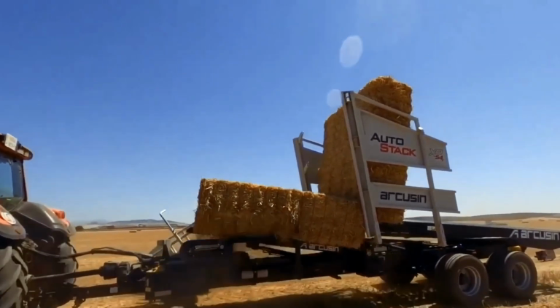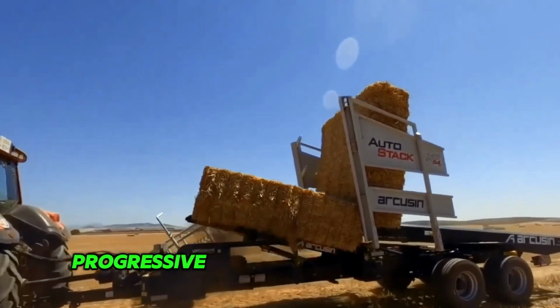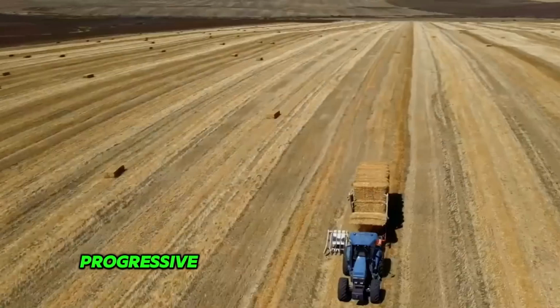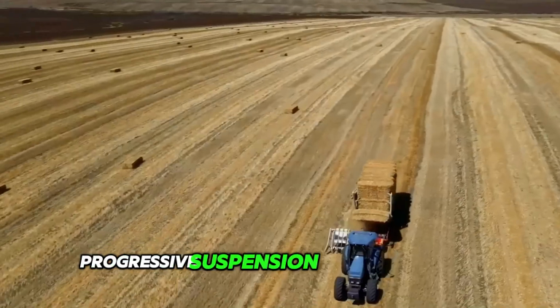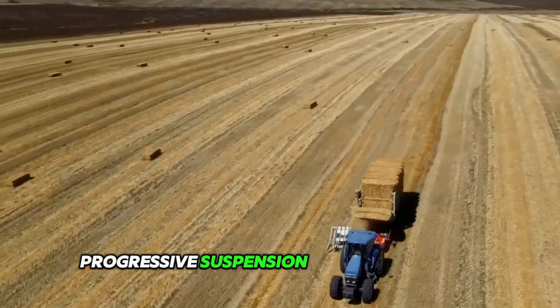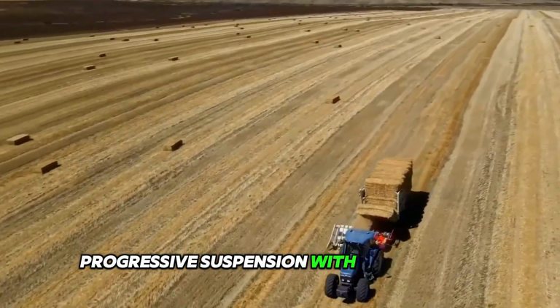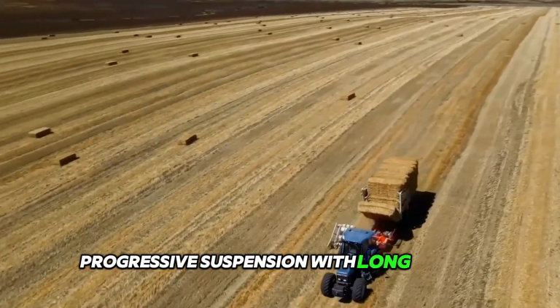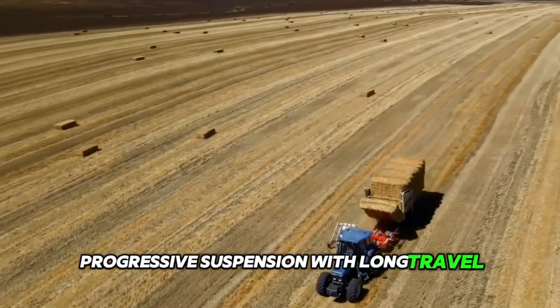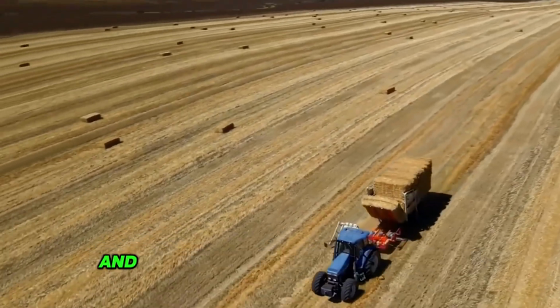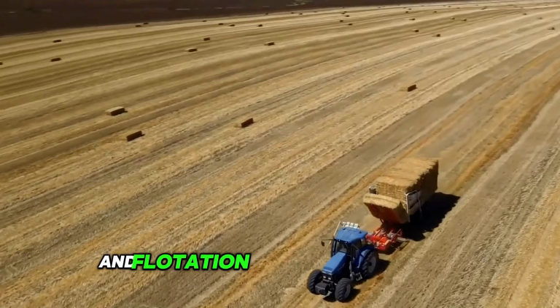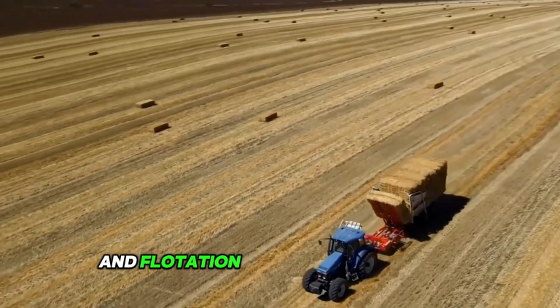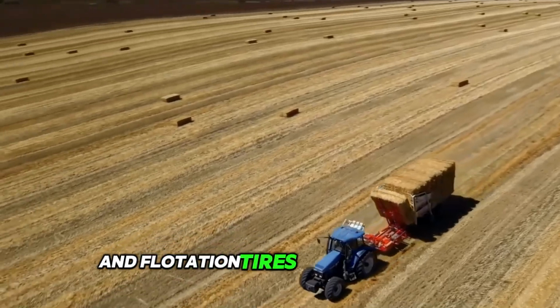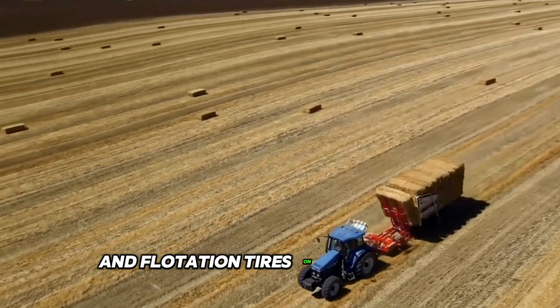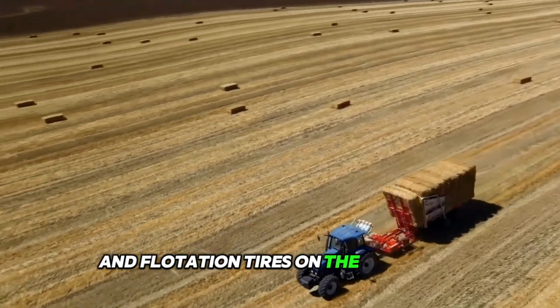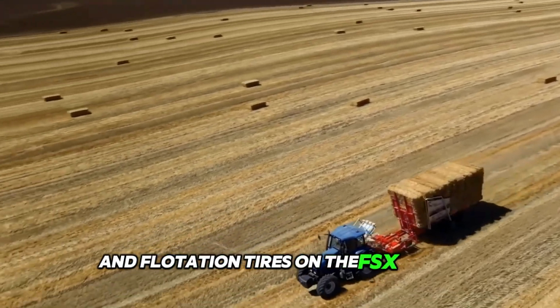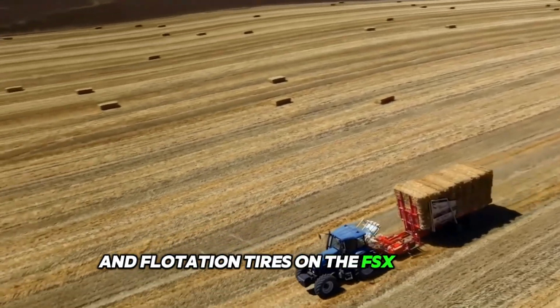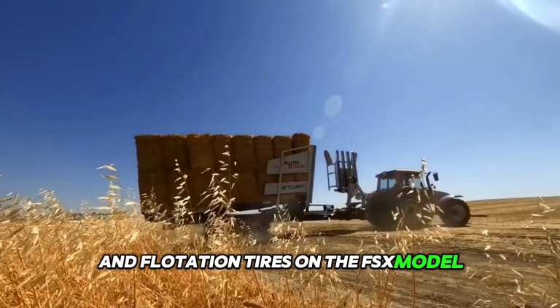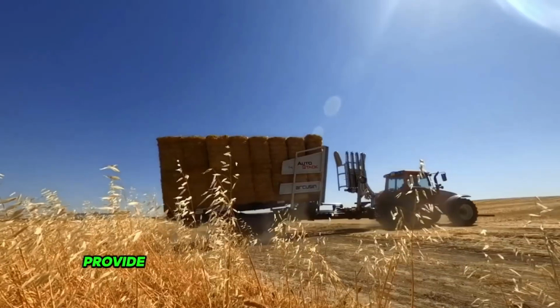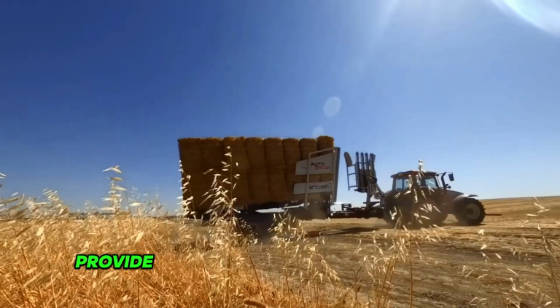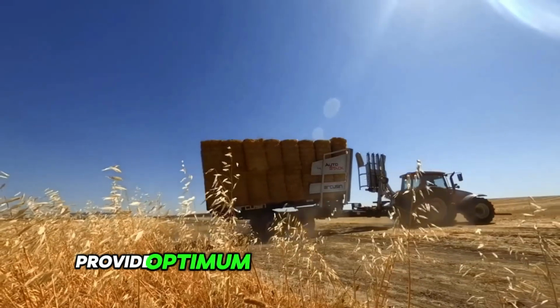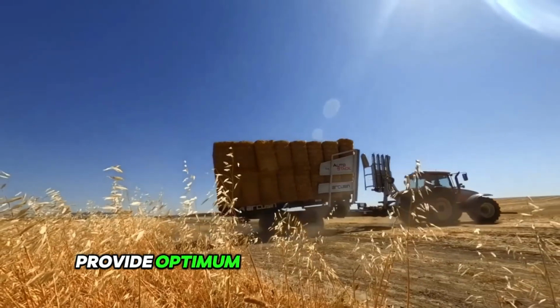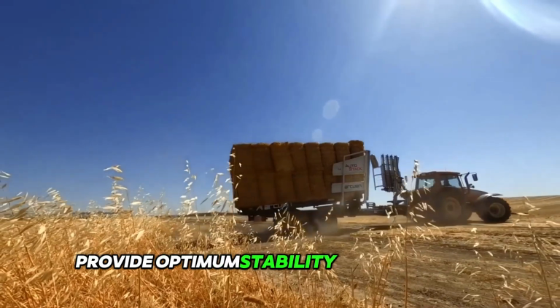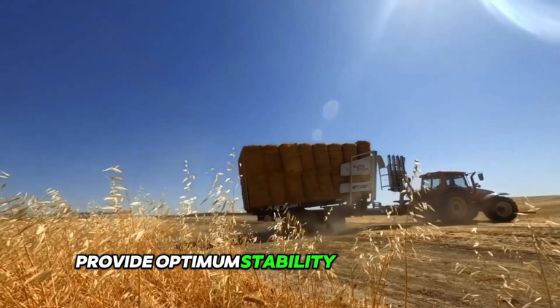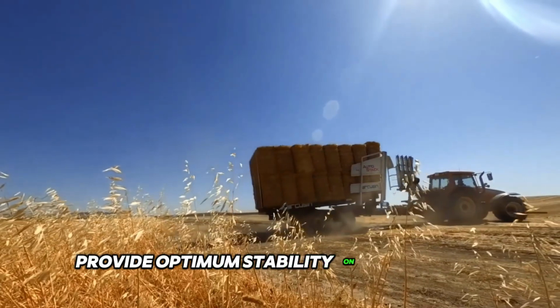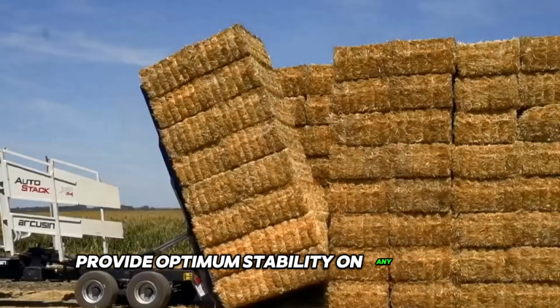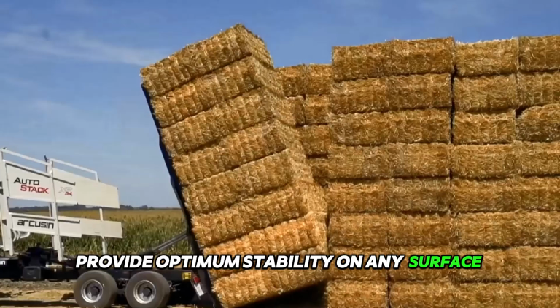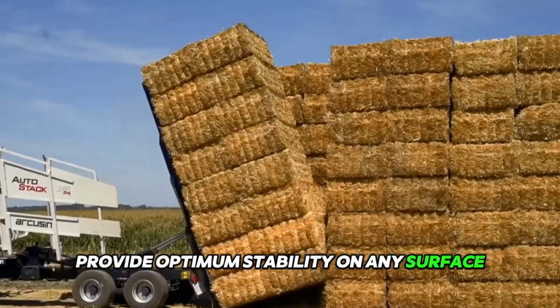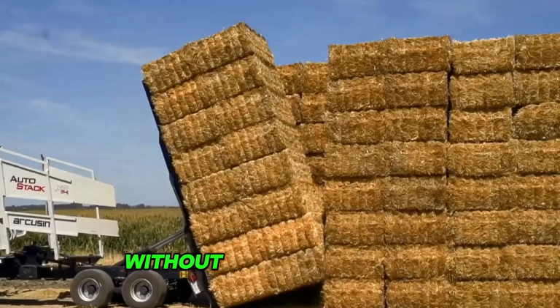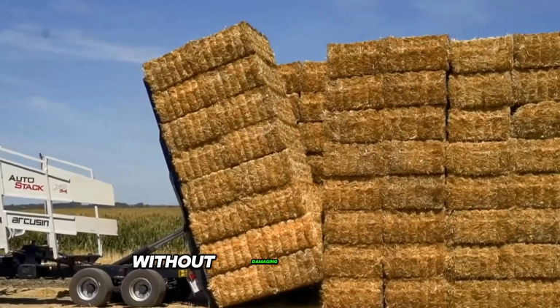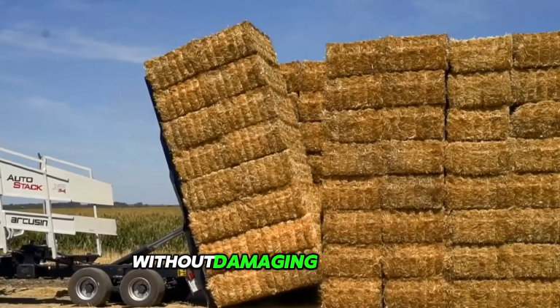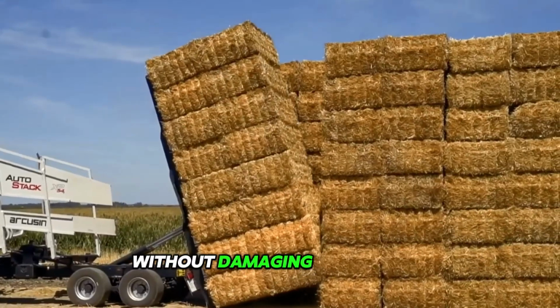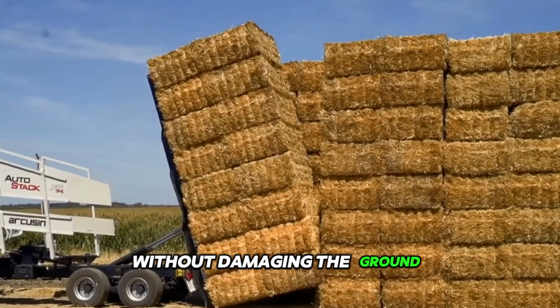Progressive suspension with long travel and flotation tires on the FSX model provide optimum stability on any surface without damaging the ground.